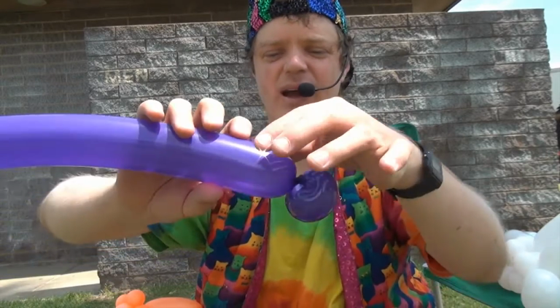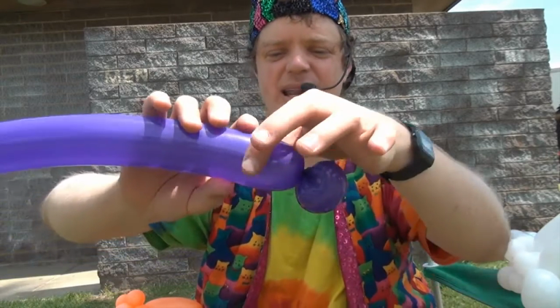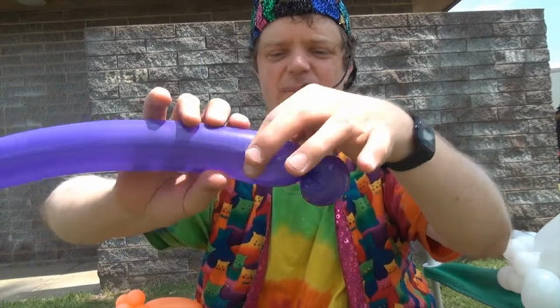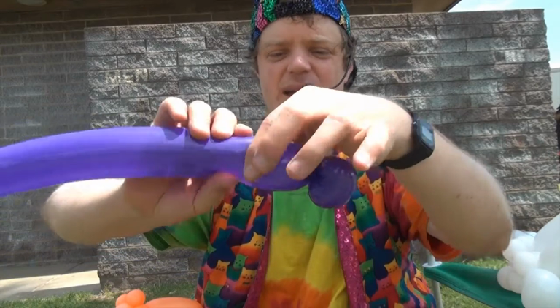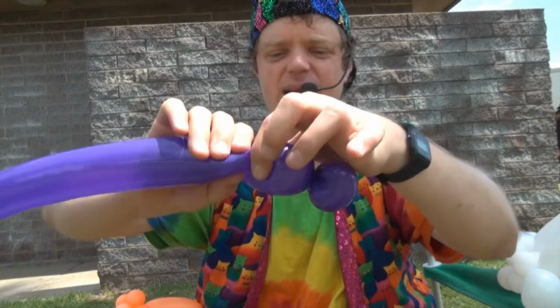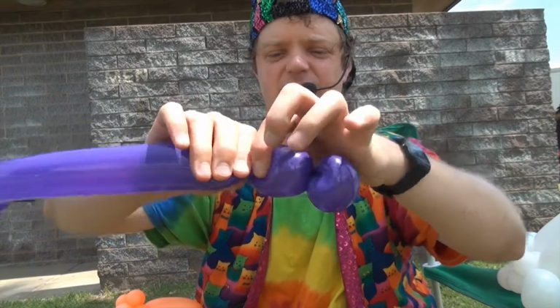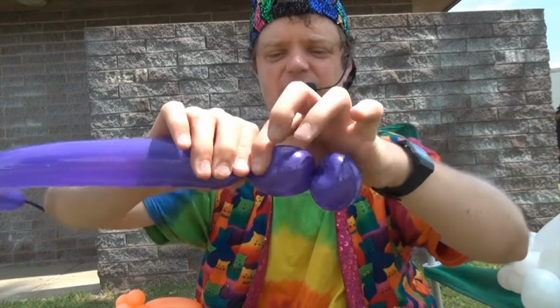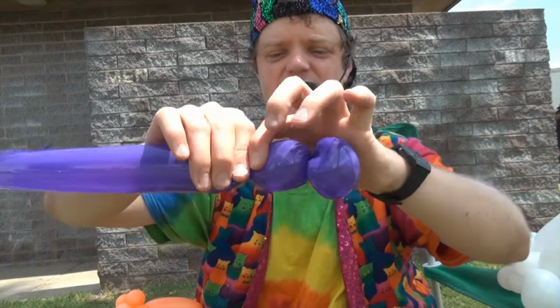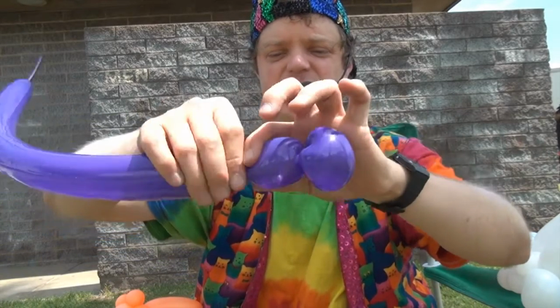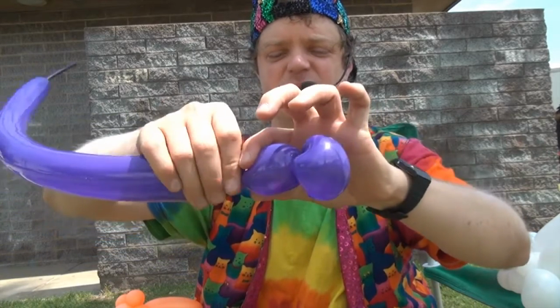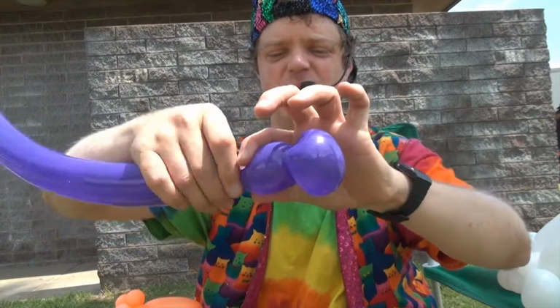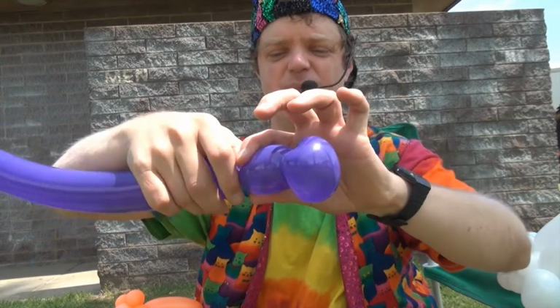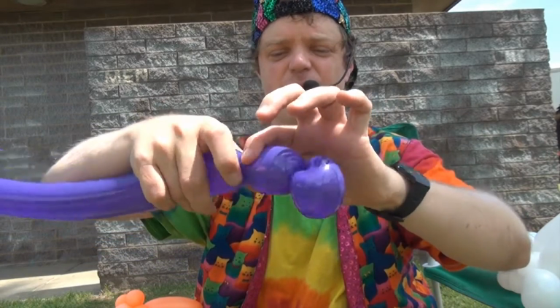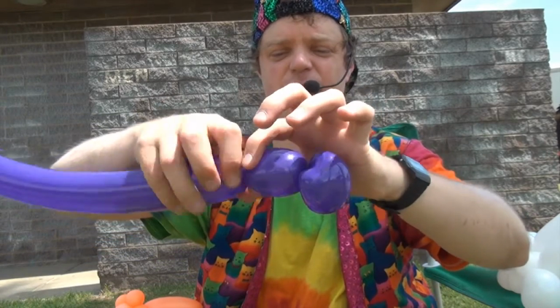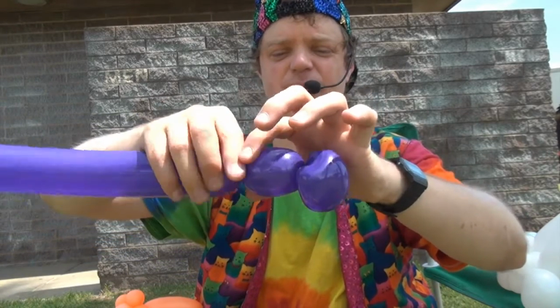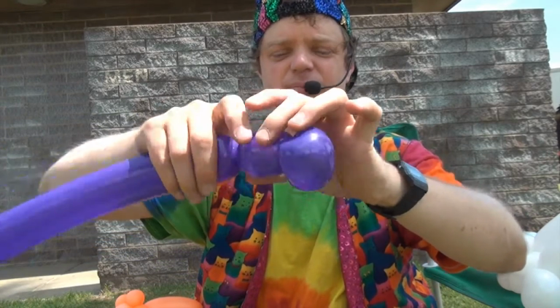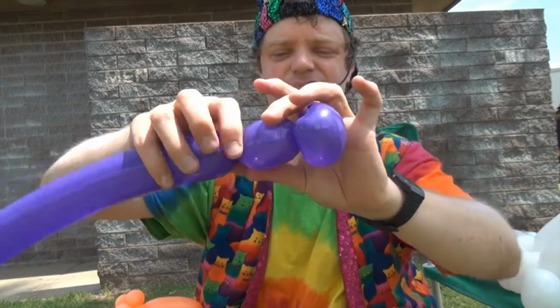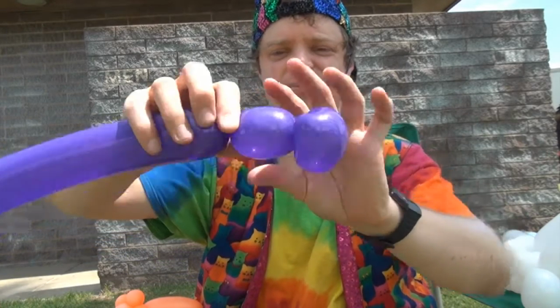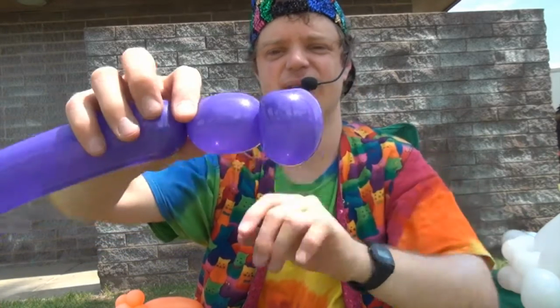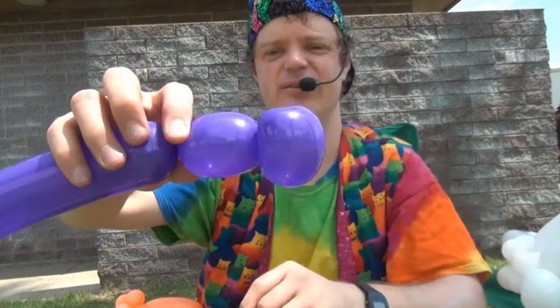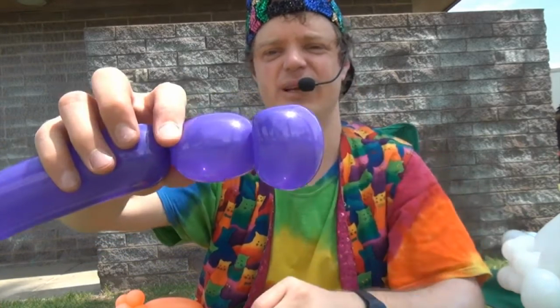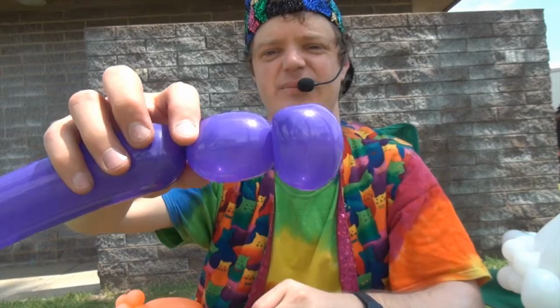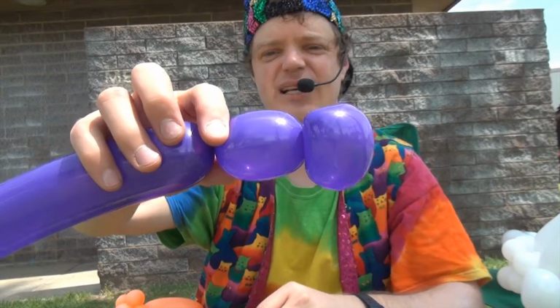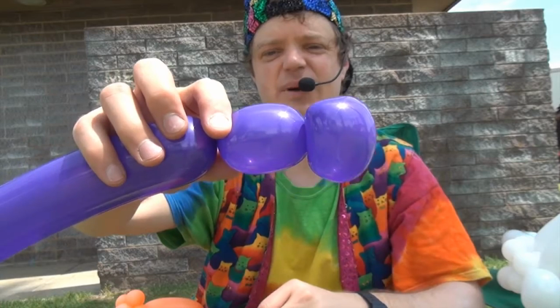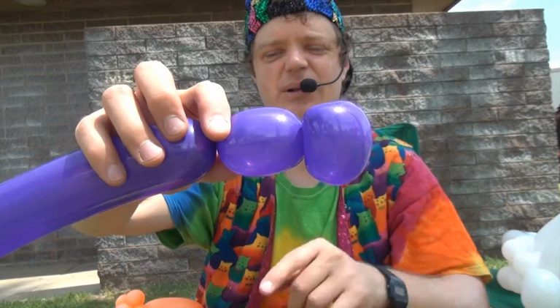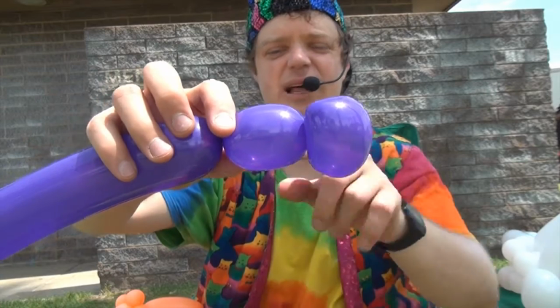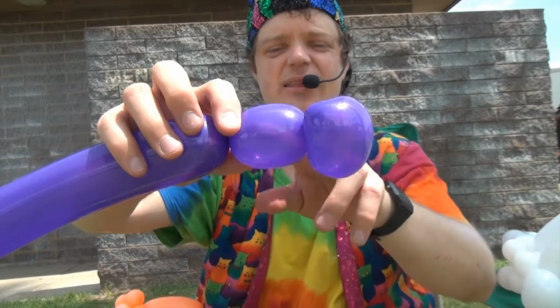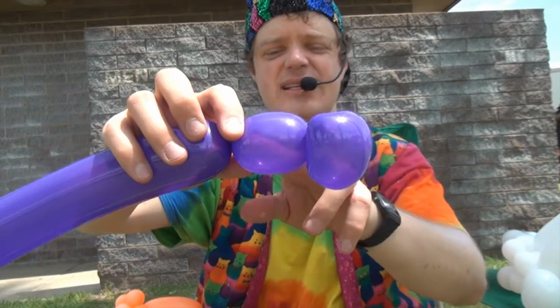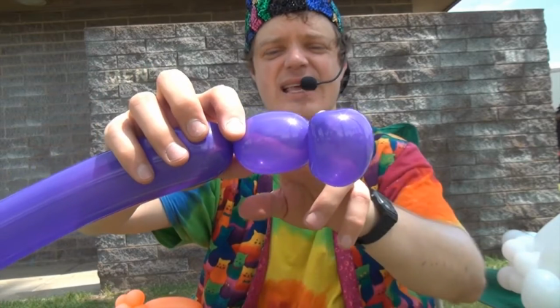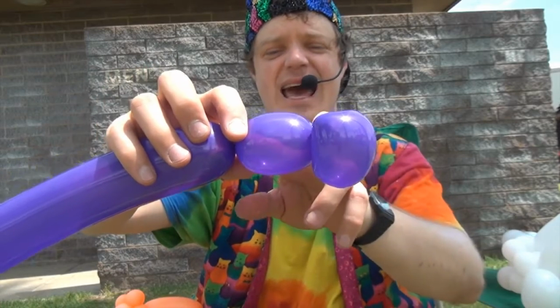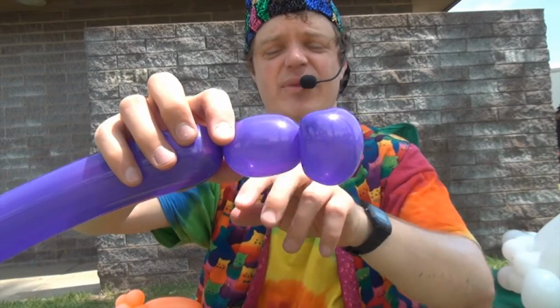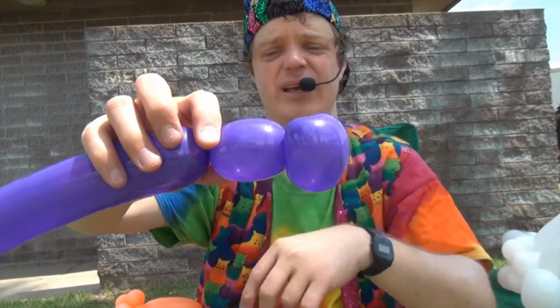Now make a small to medium-sized bubble. This is the abdomen.